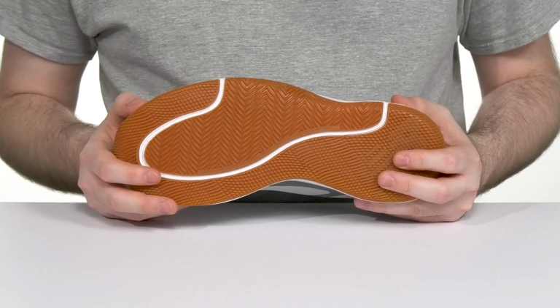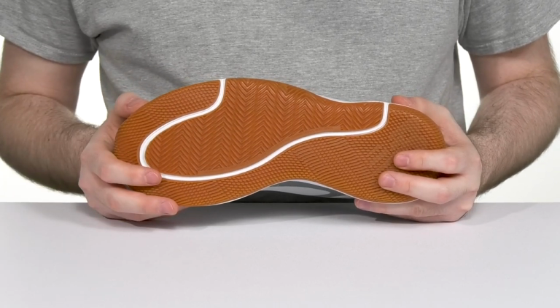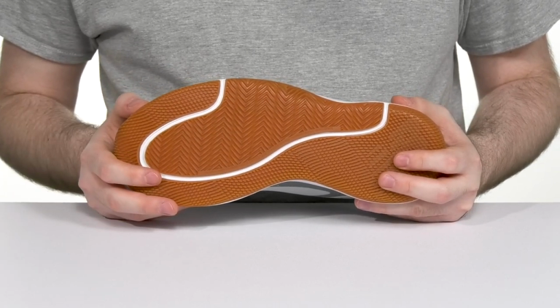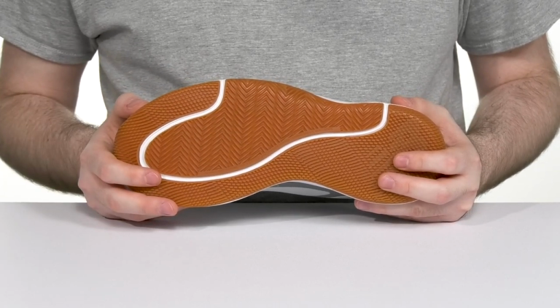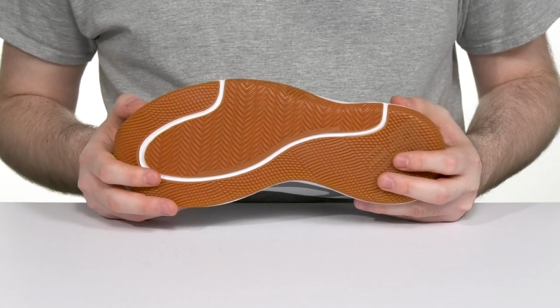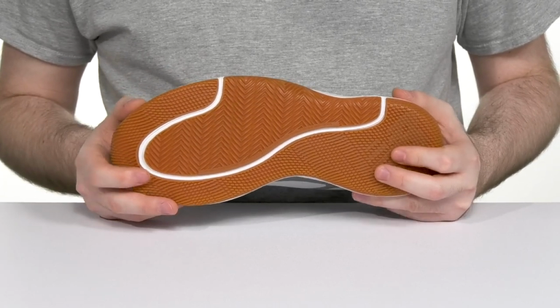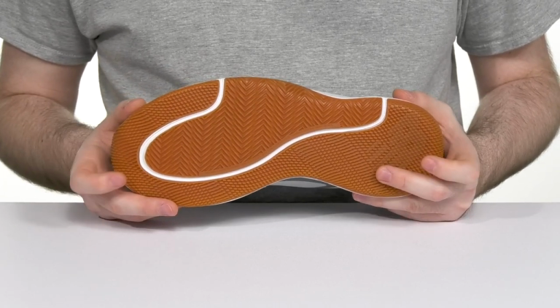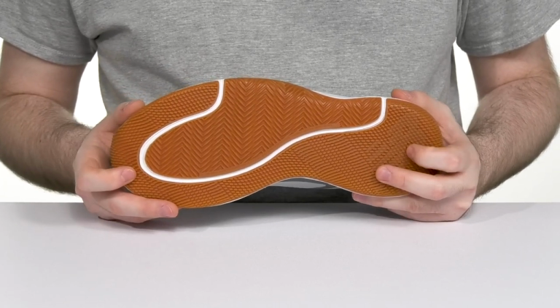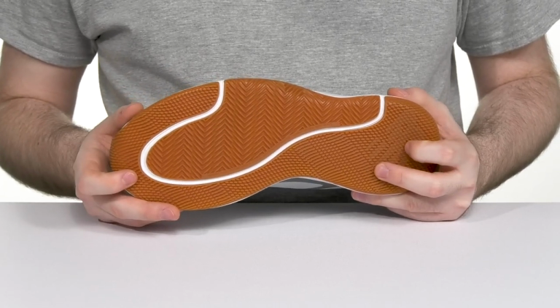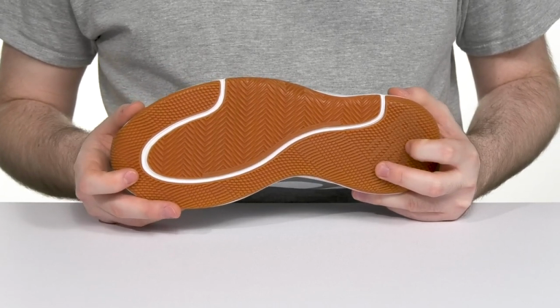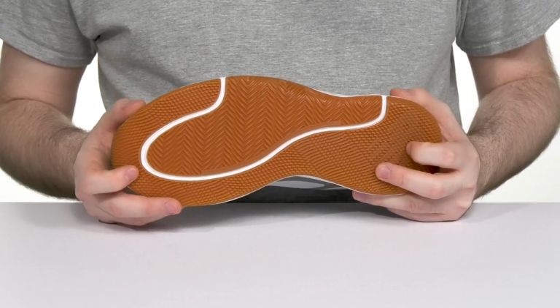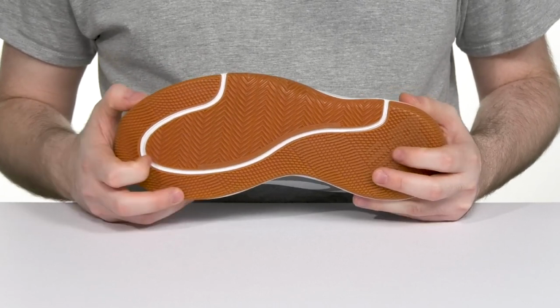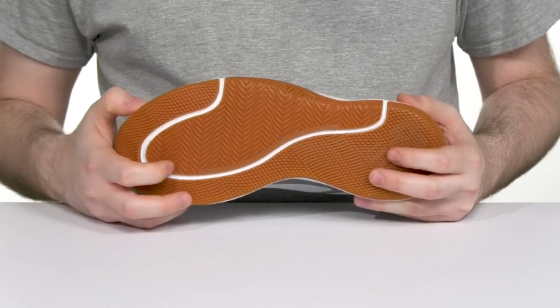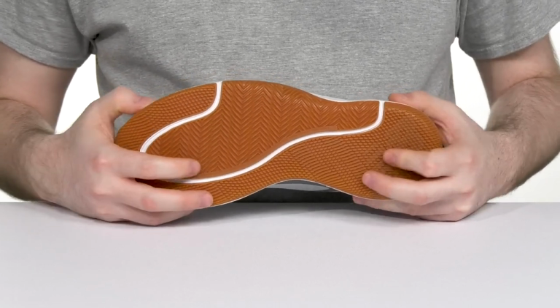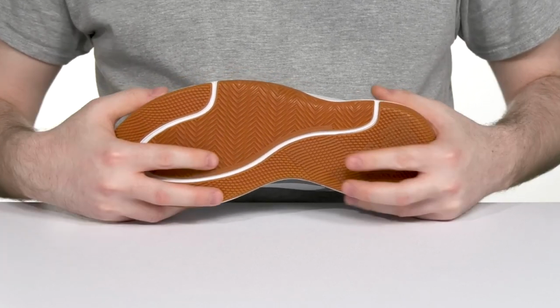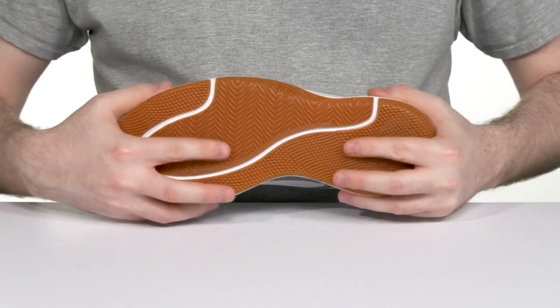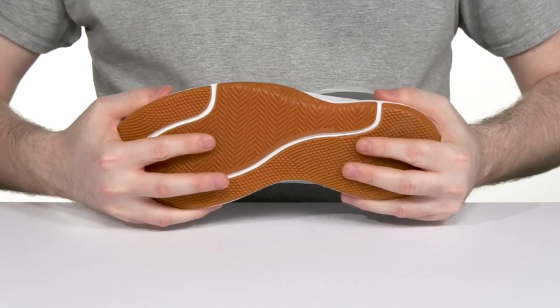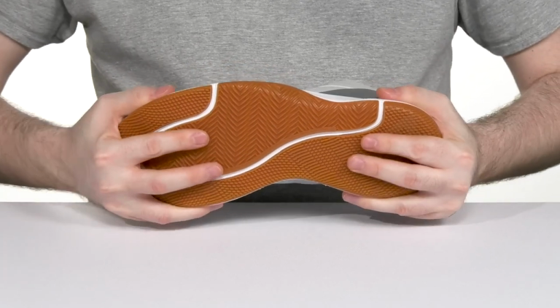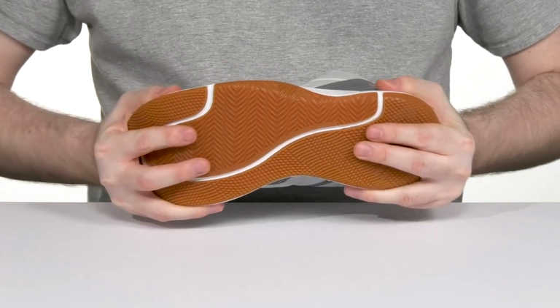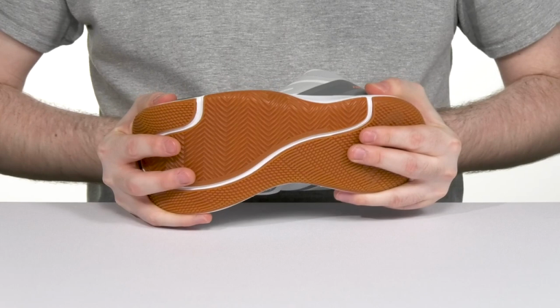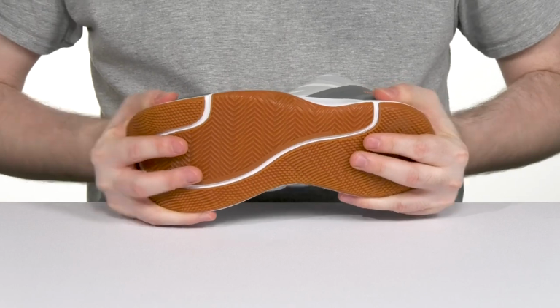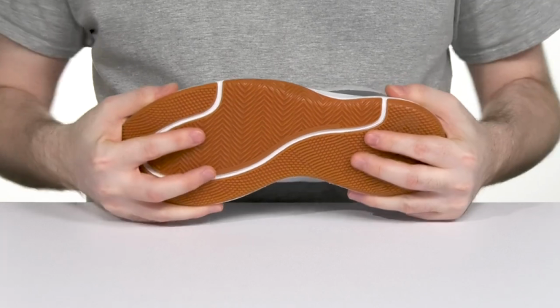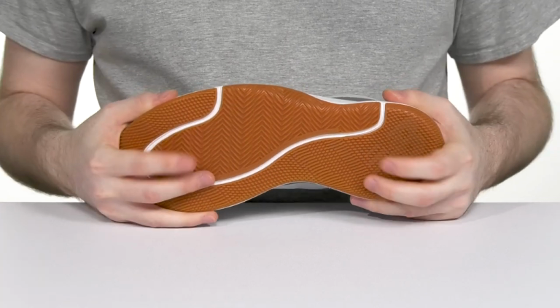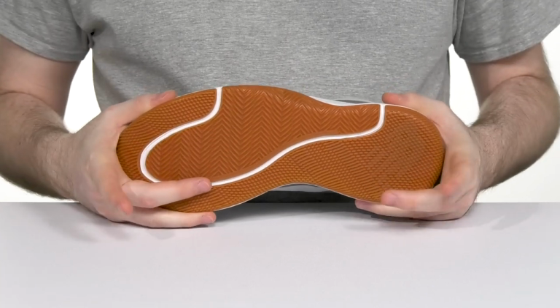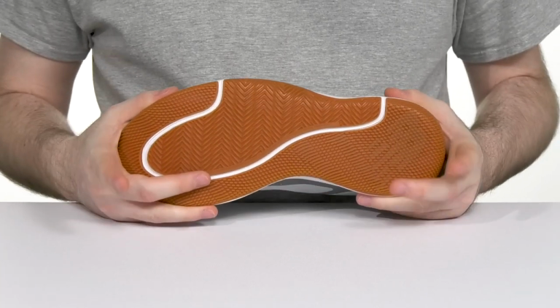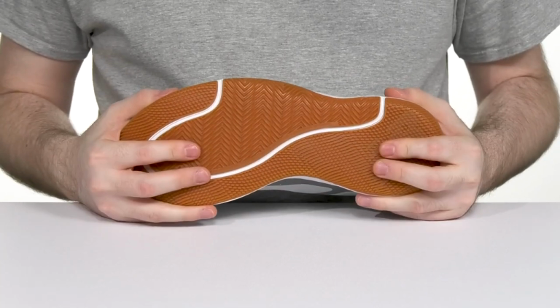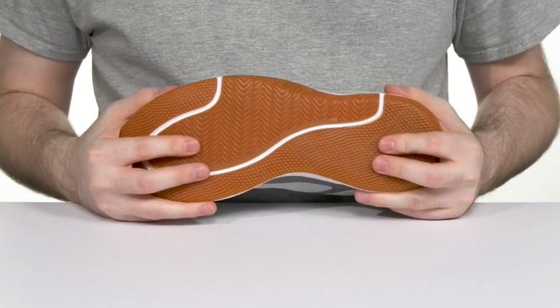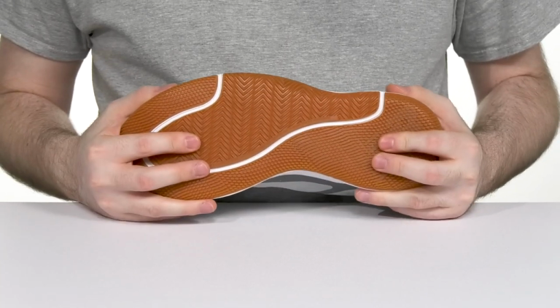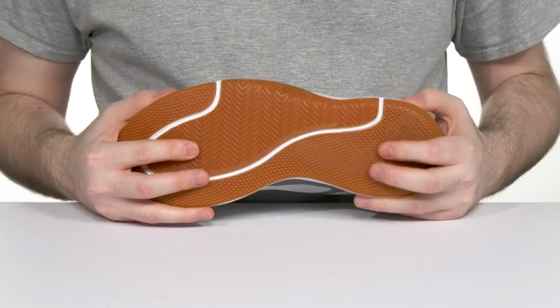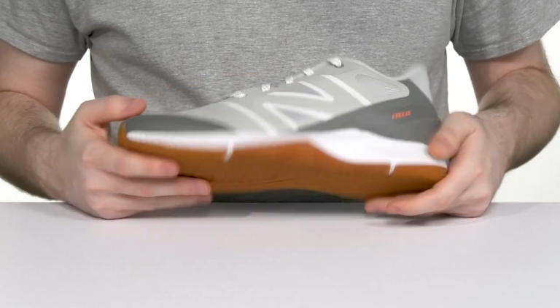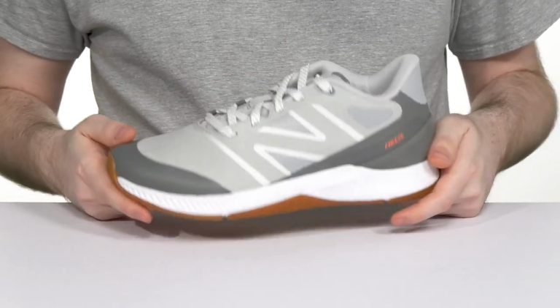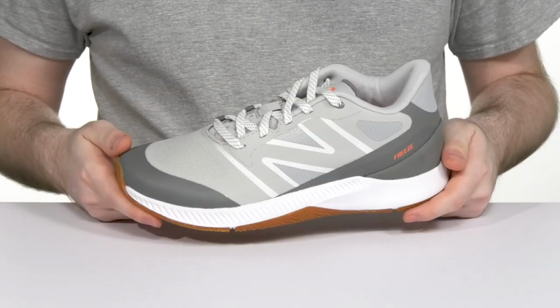superior traction with excellent strength and durability, using a ton of flex so you can stay on the move with ease.